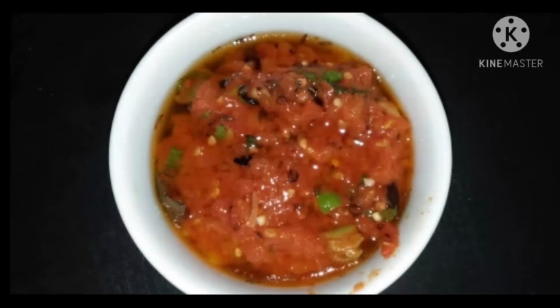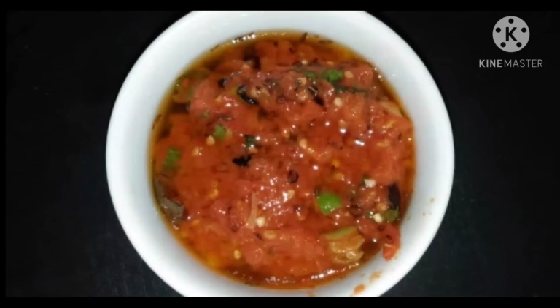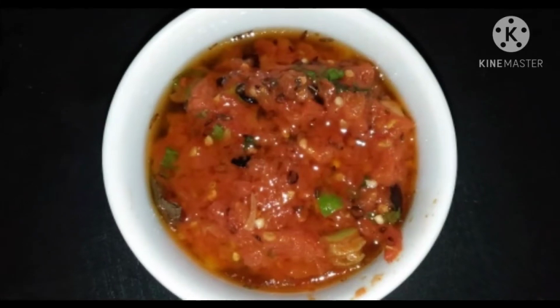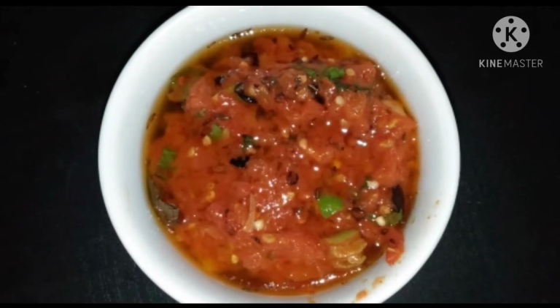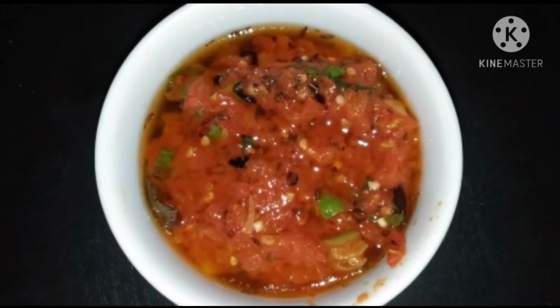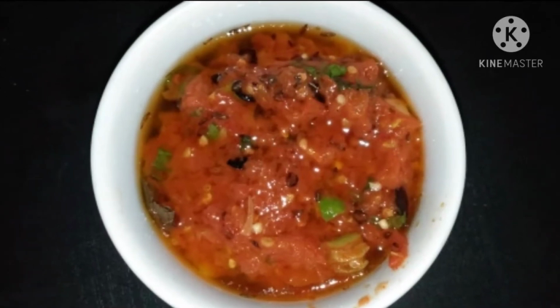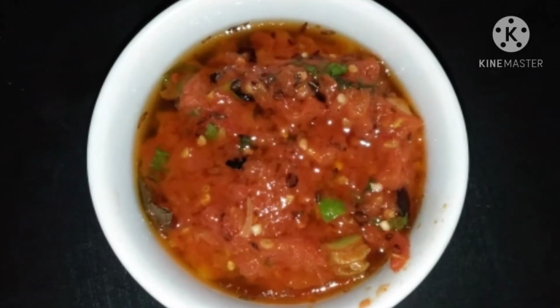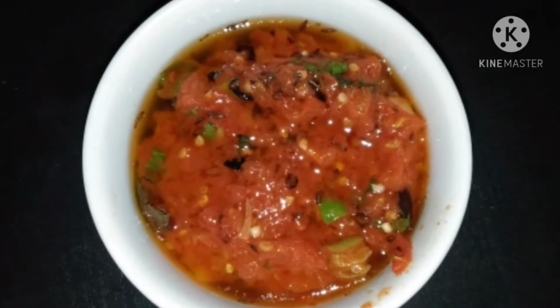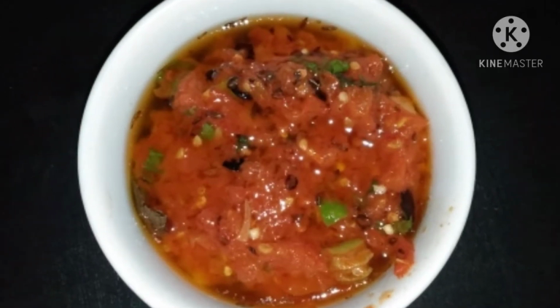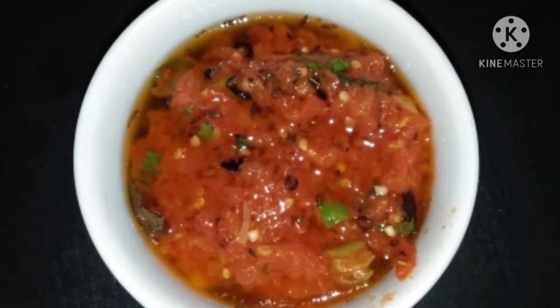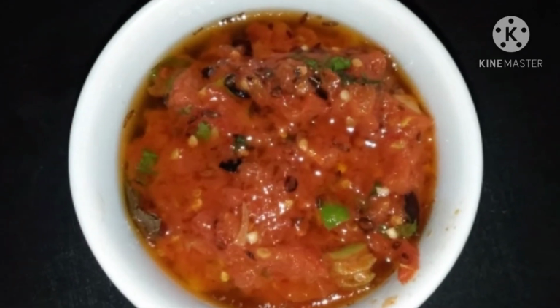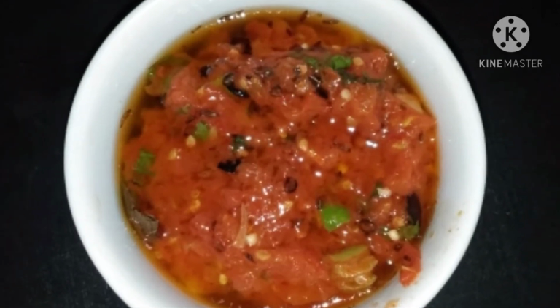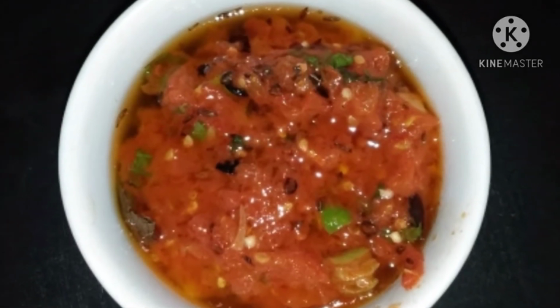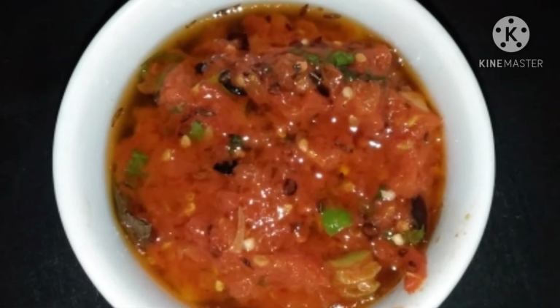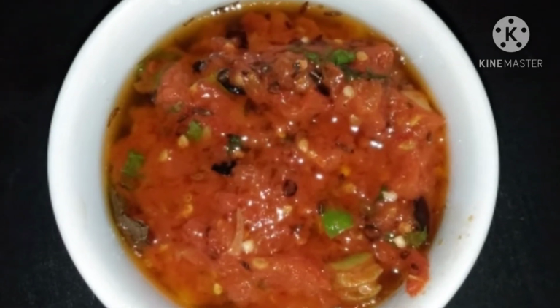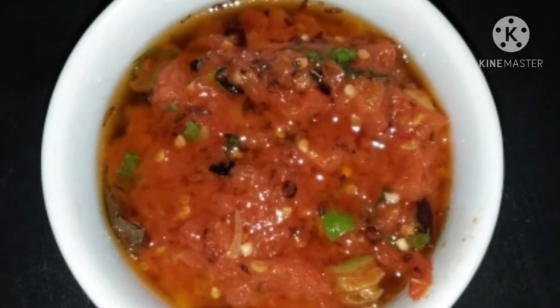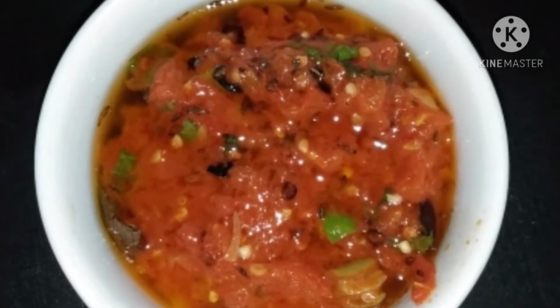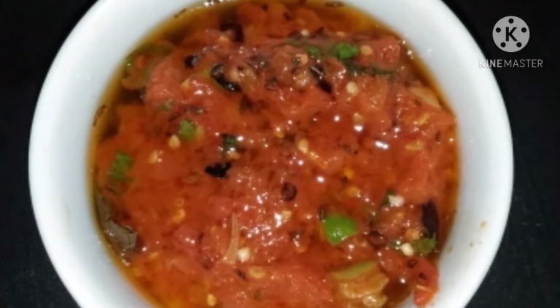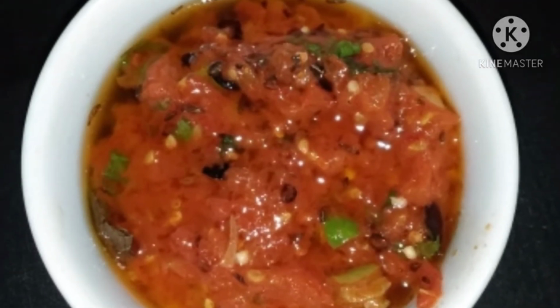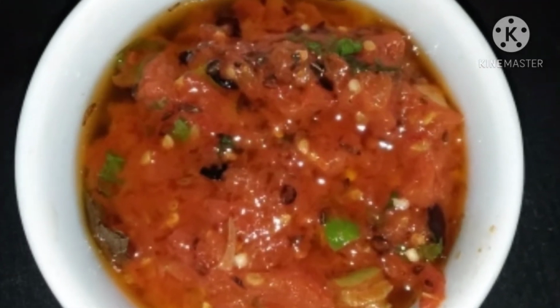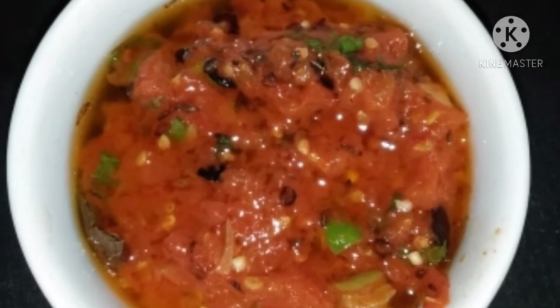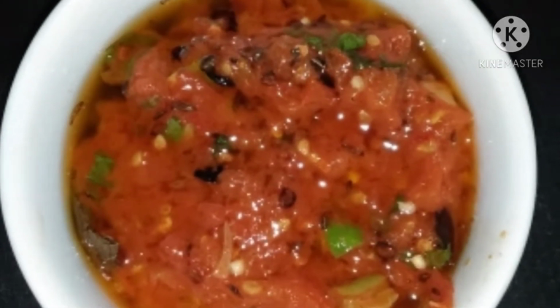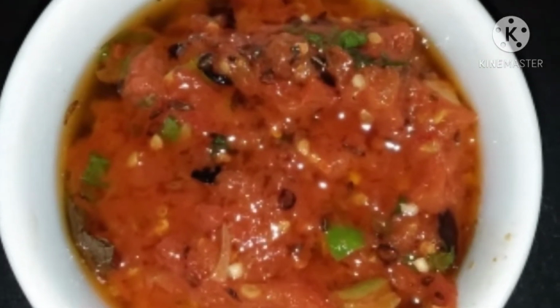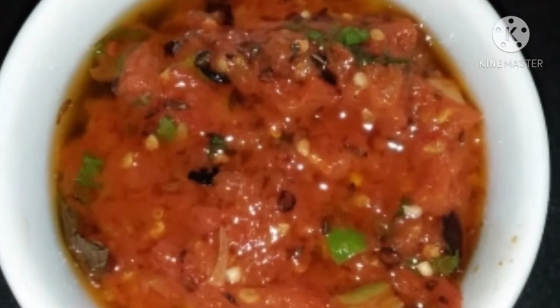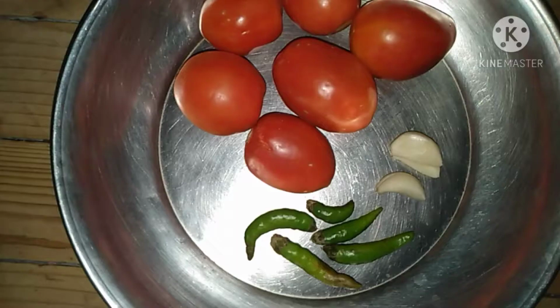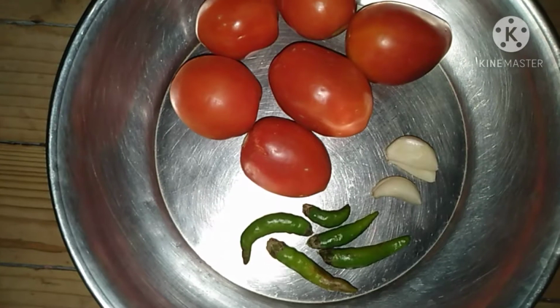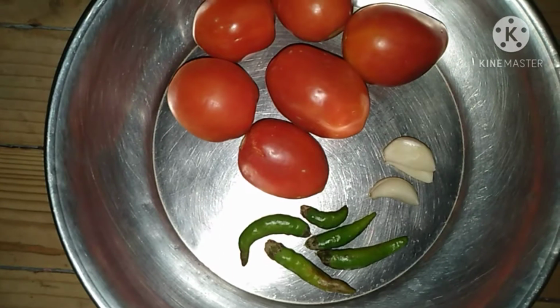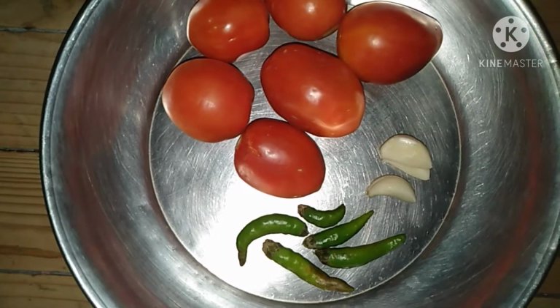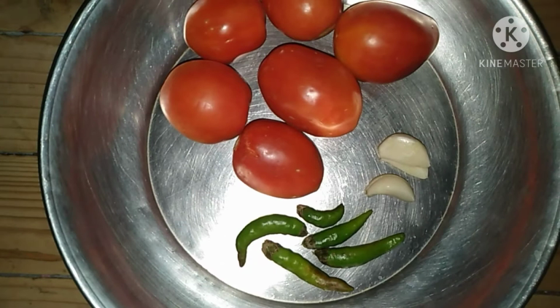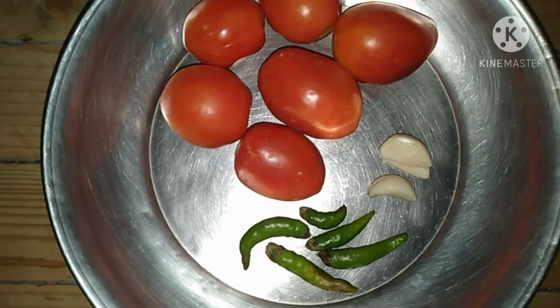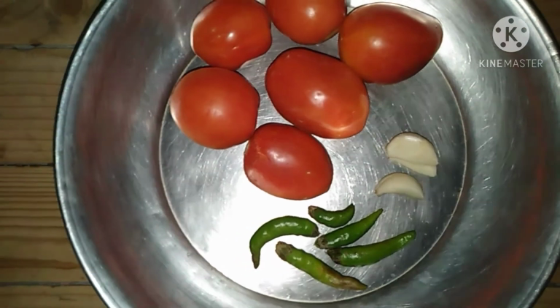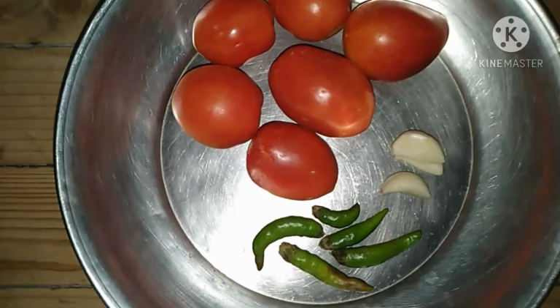Hello everyone, this is Bushra Yasmeen and today we will see how spicy tomato chutney is made.